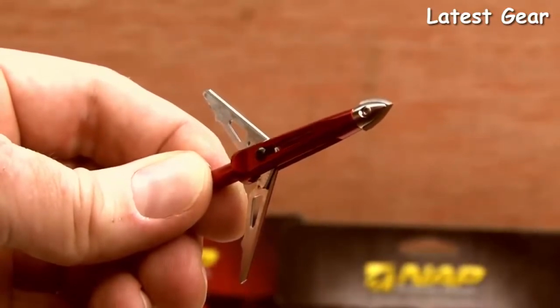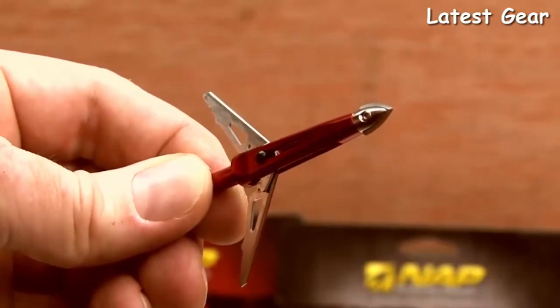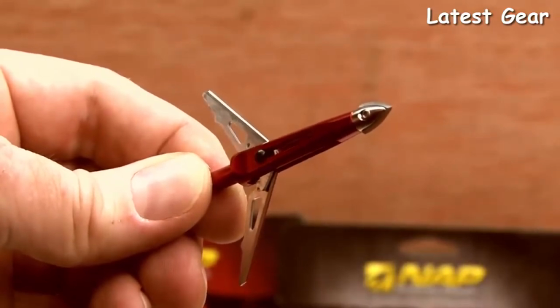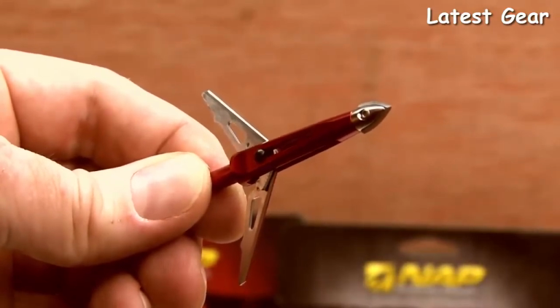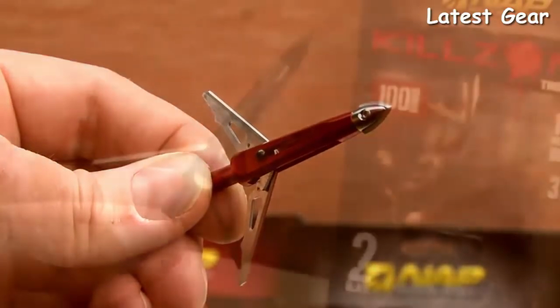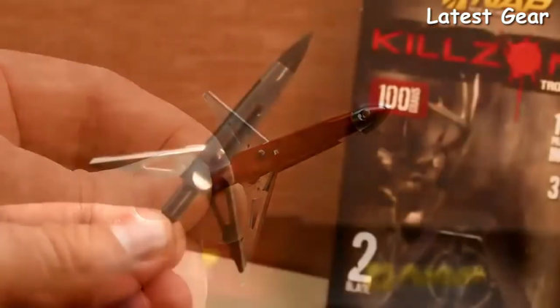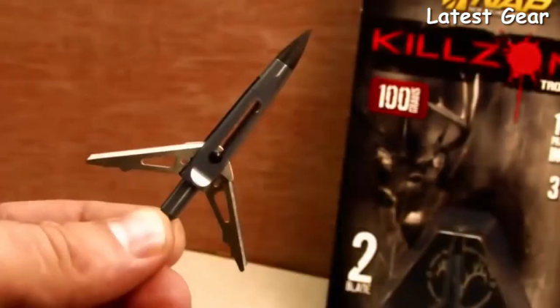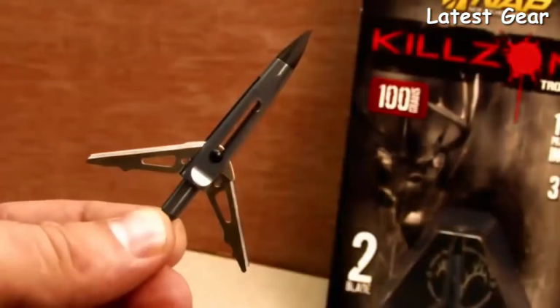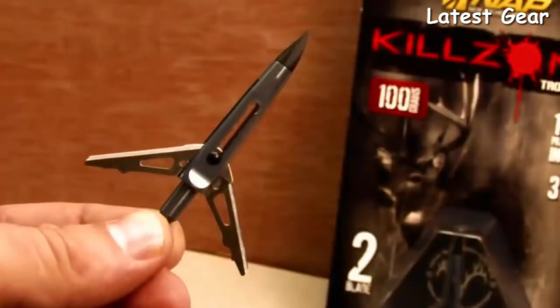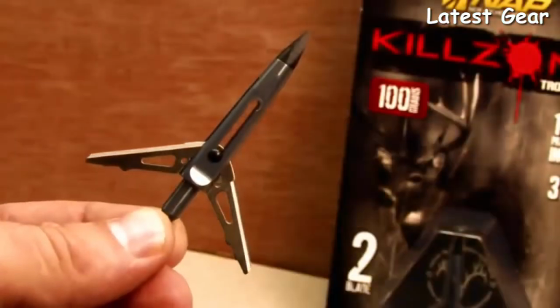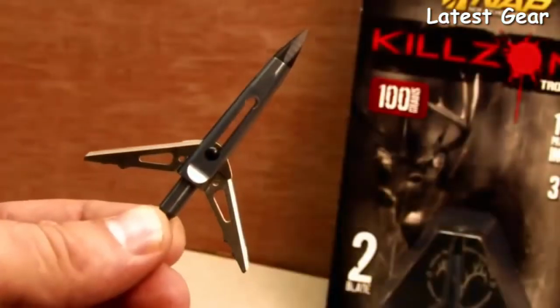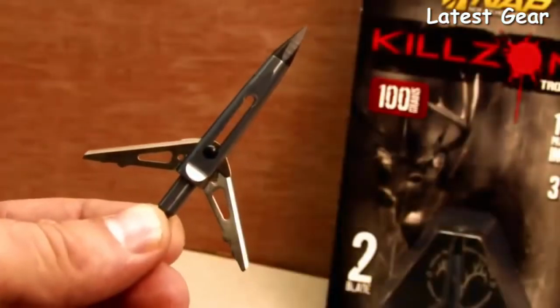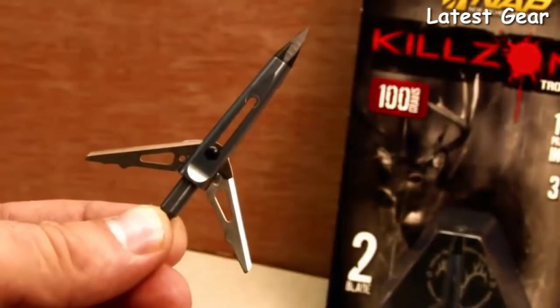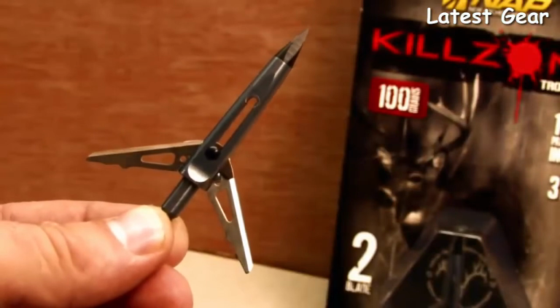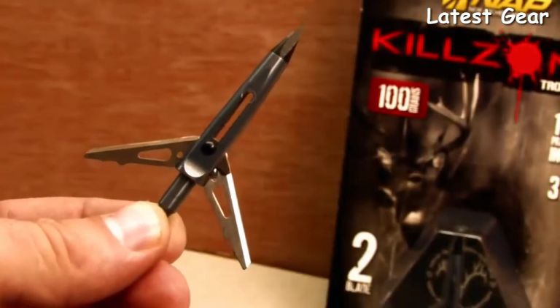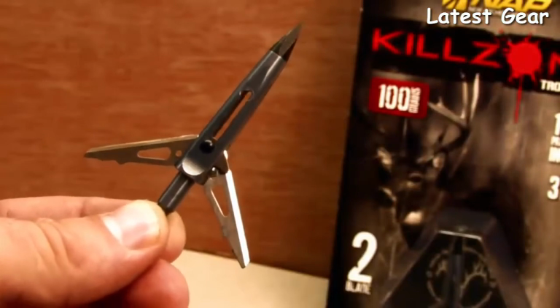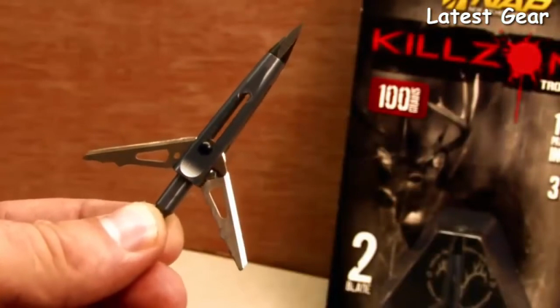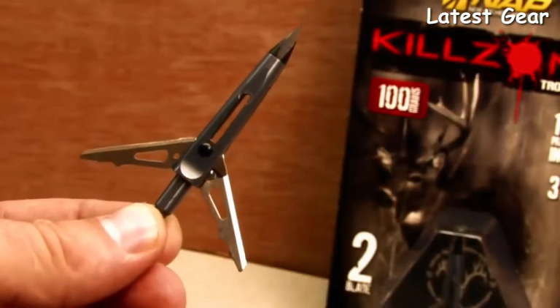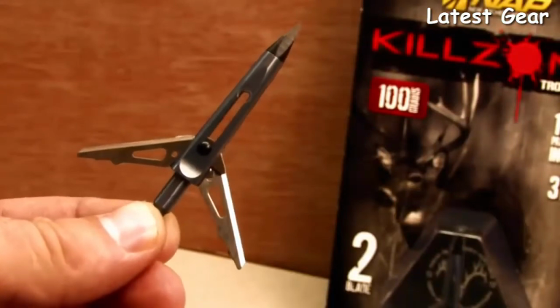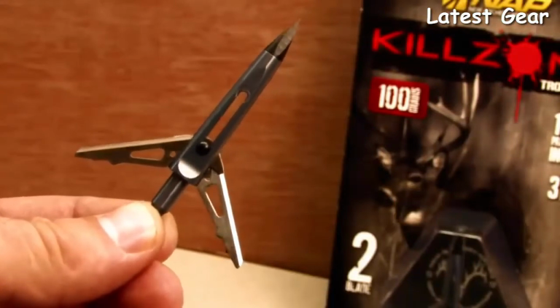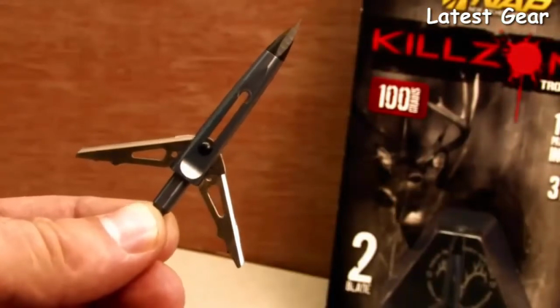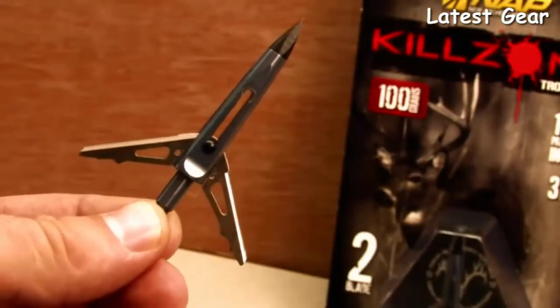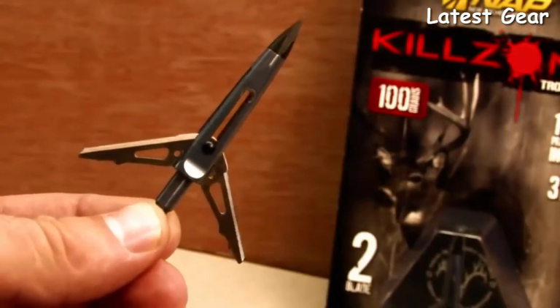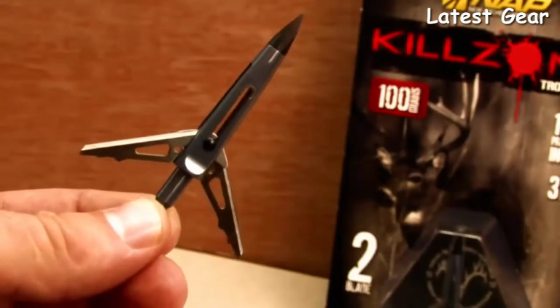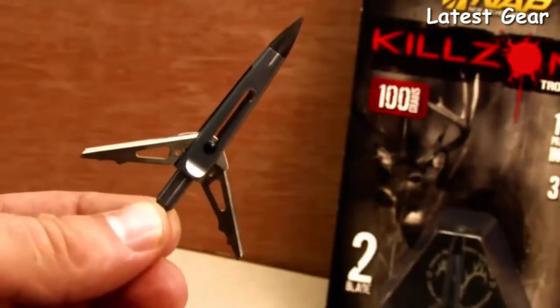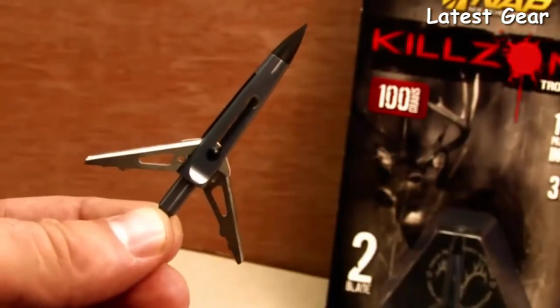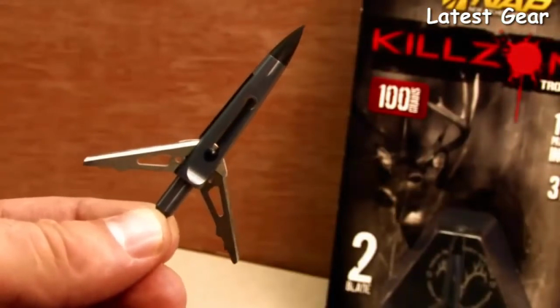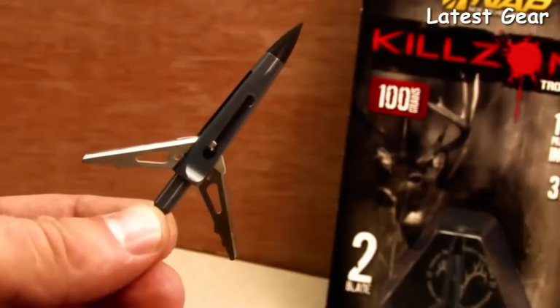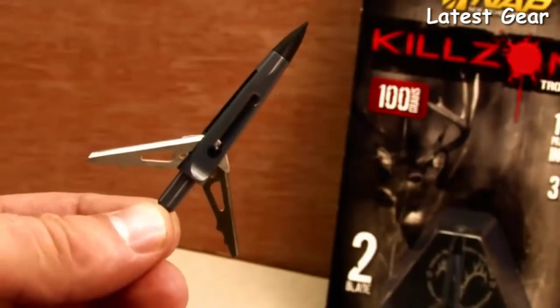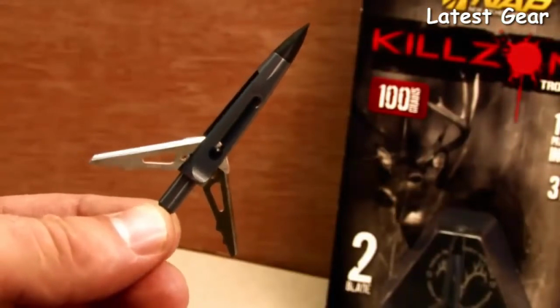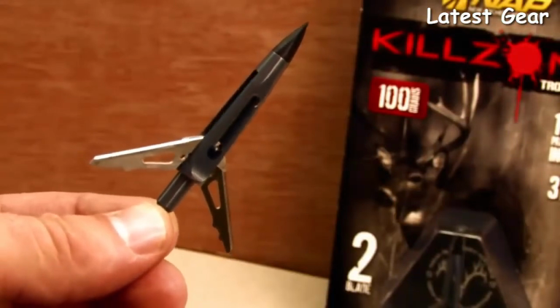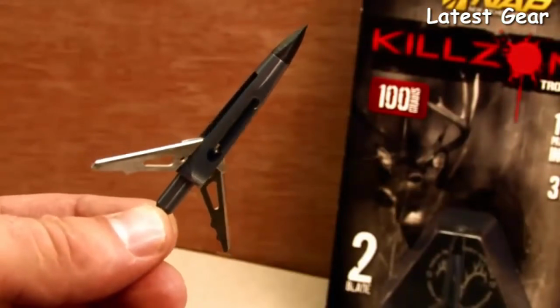Along with its ultra-strong construction, the Killzone features NAP's legendary blade sharpness. Sharp blades are critical to putting that game animal down as fast as possible. Sharp blades equal maximum knockdown power.